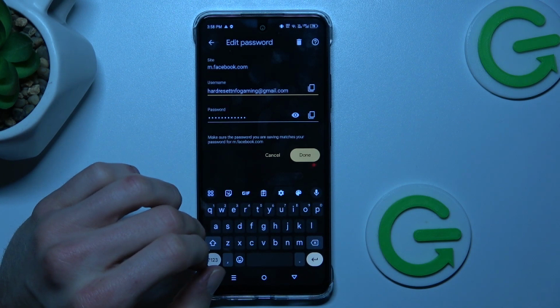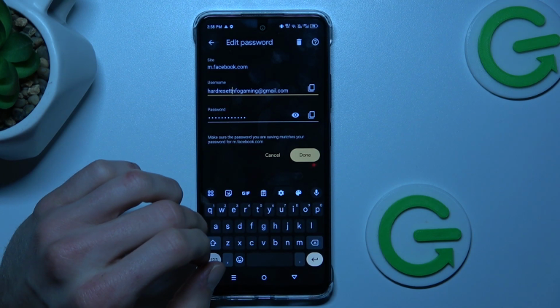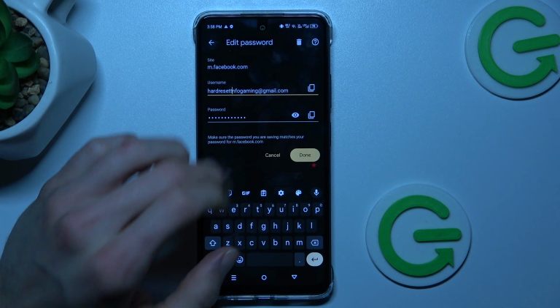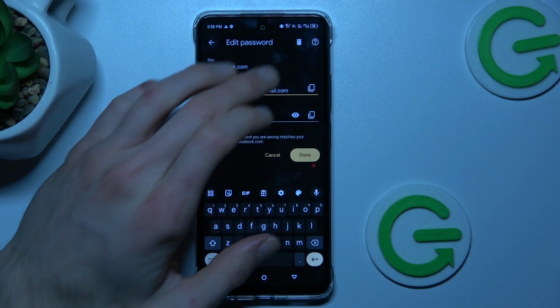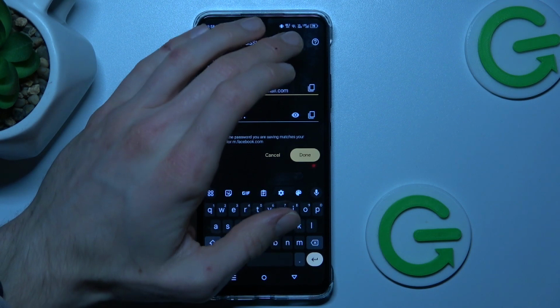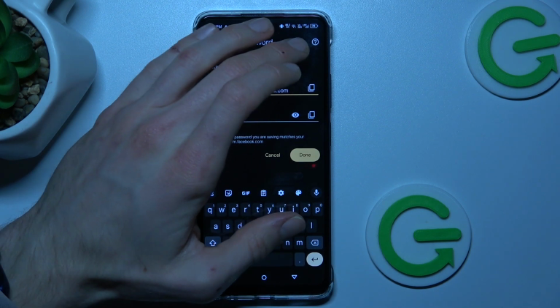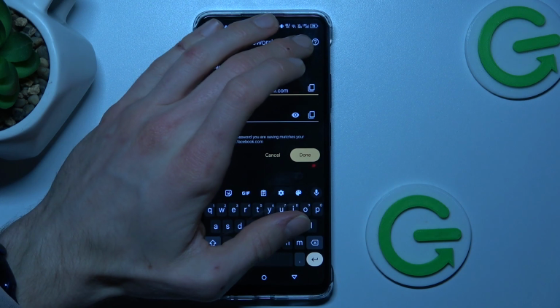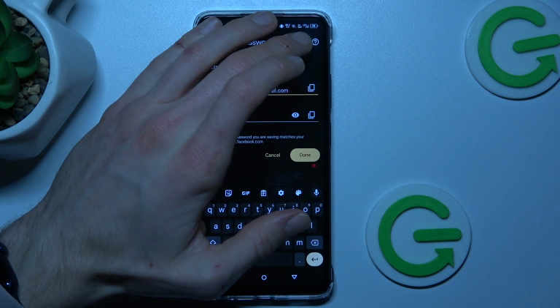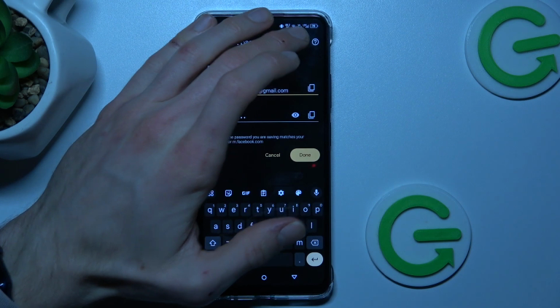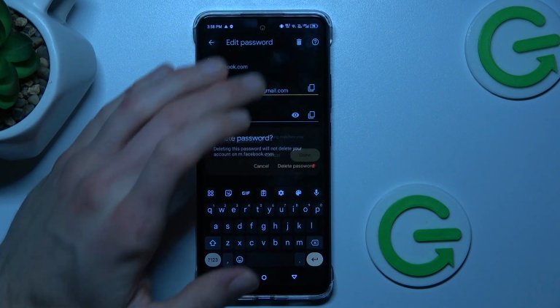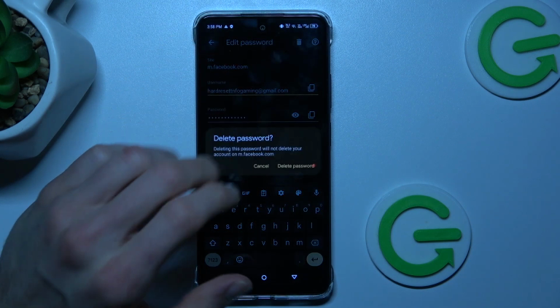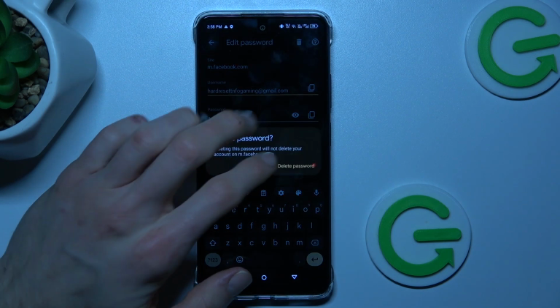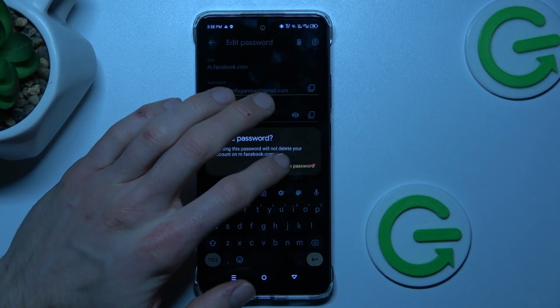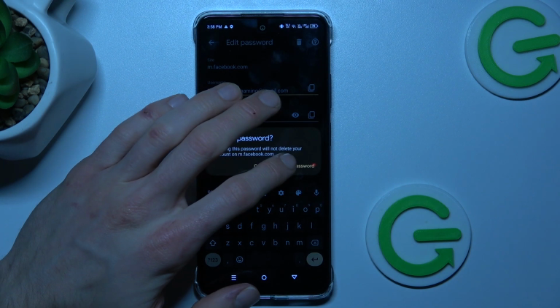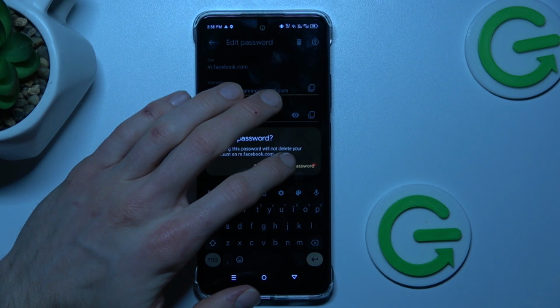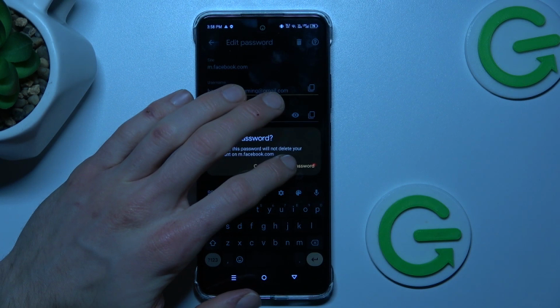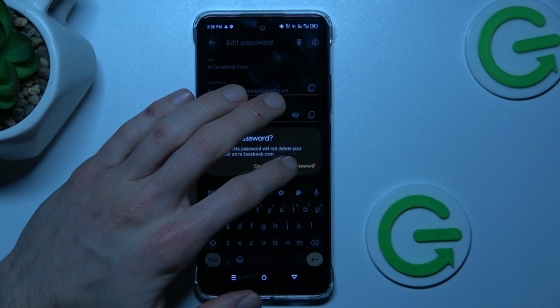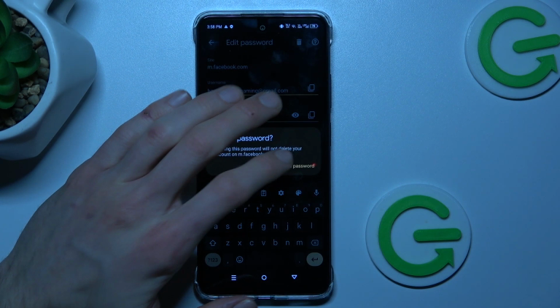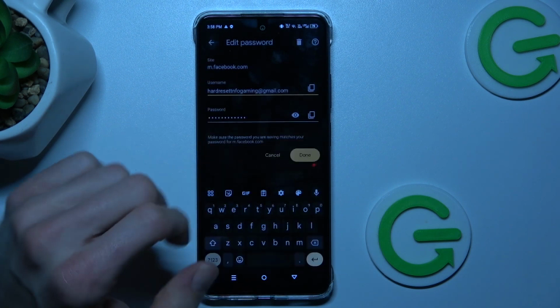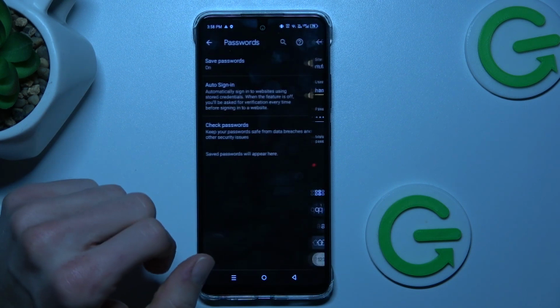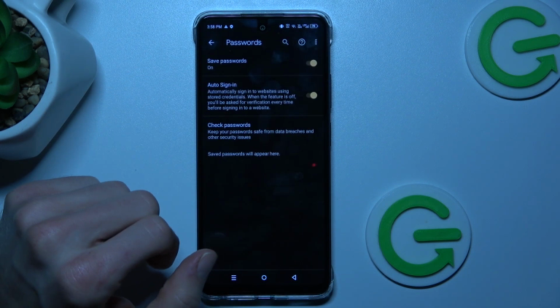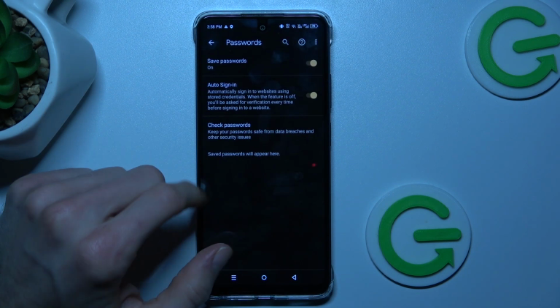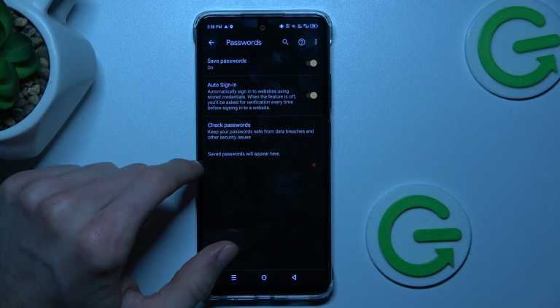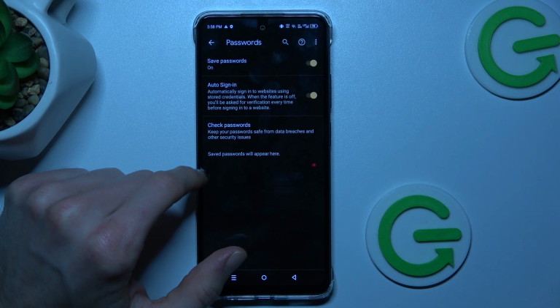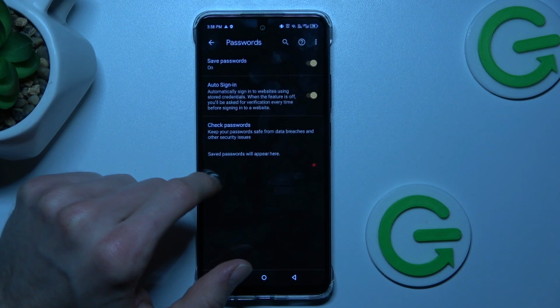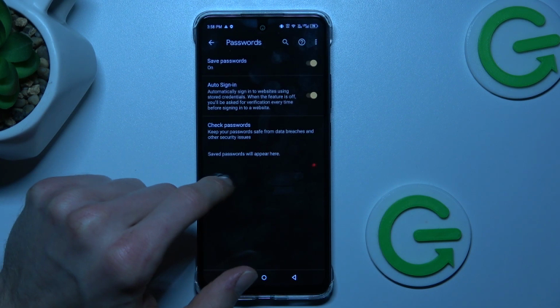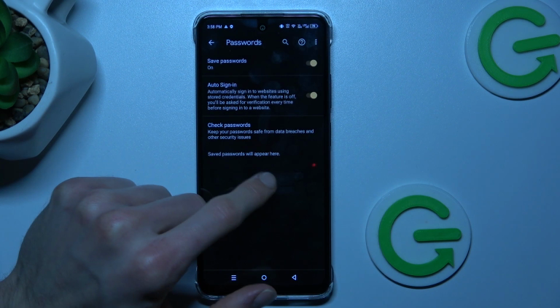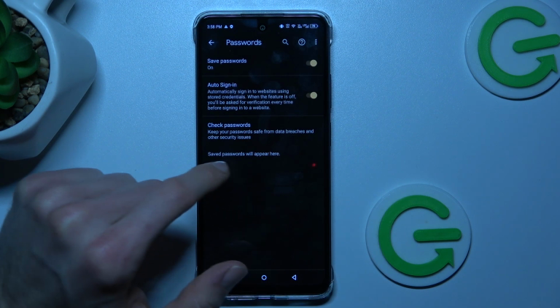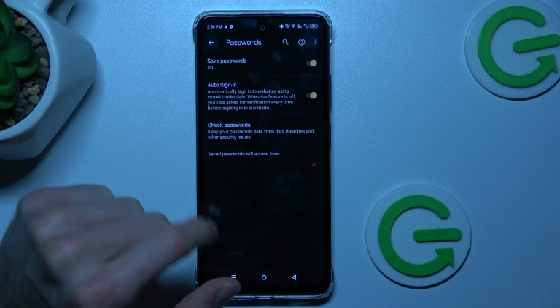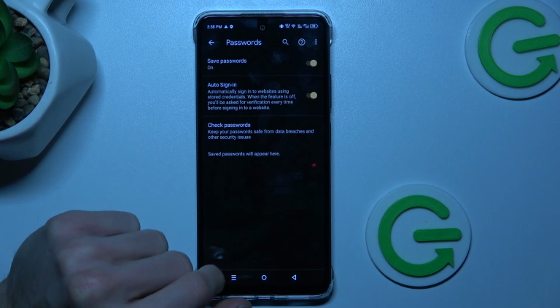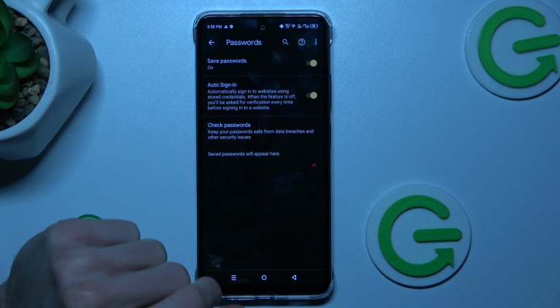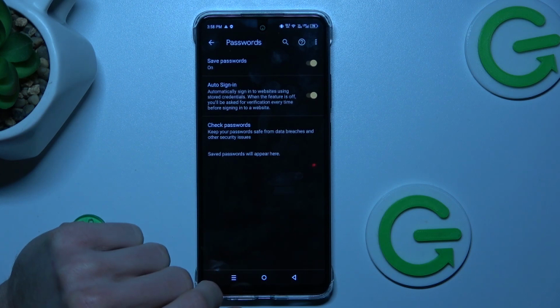We can delete all by pressing this trash icon and confirm by pressing delete passwords — and now we don't have any saved passwords.